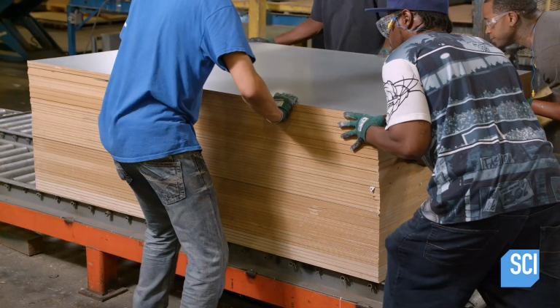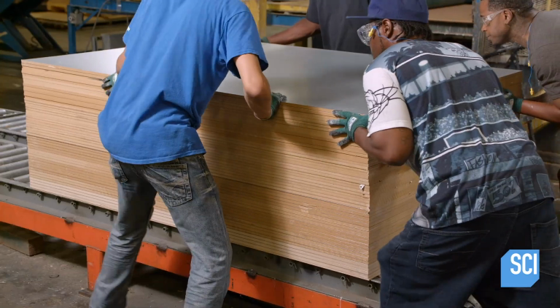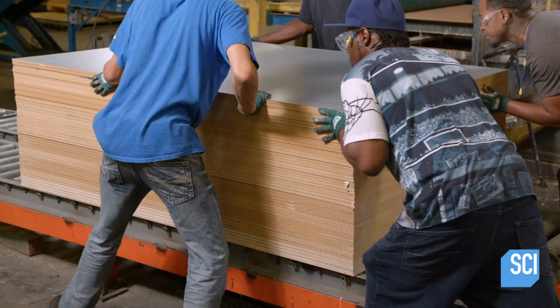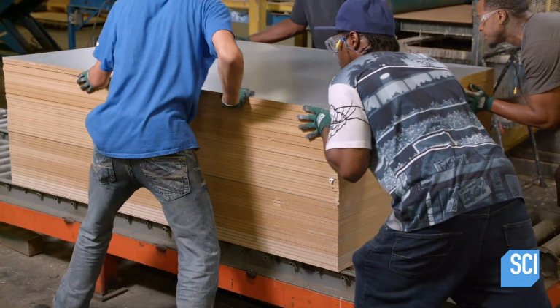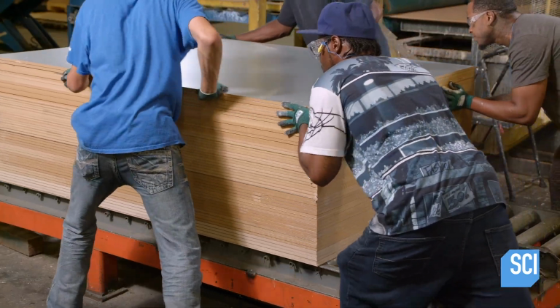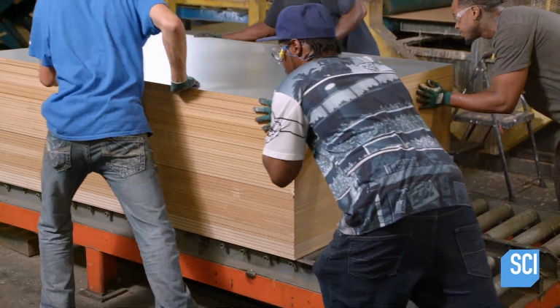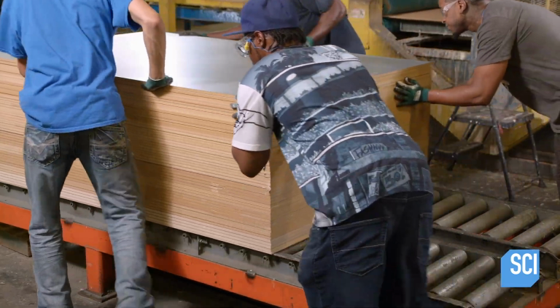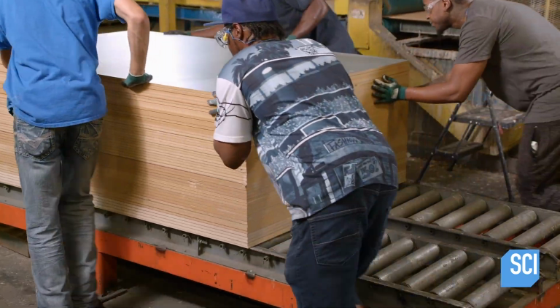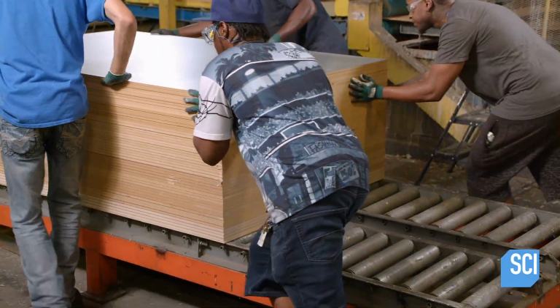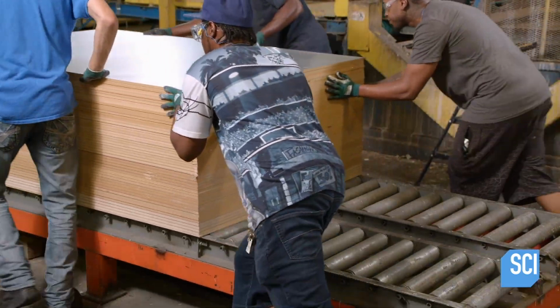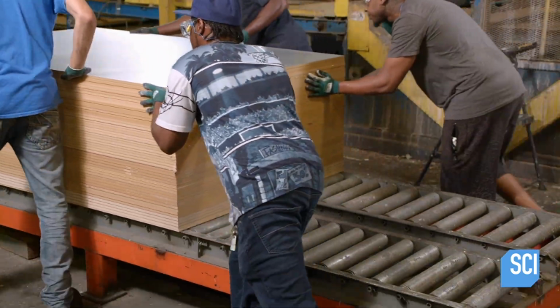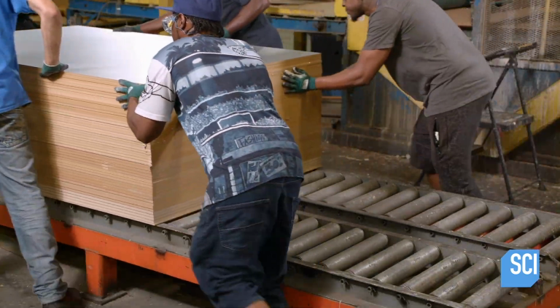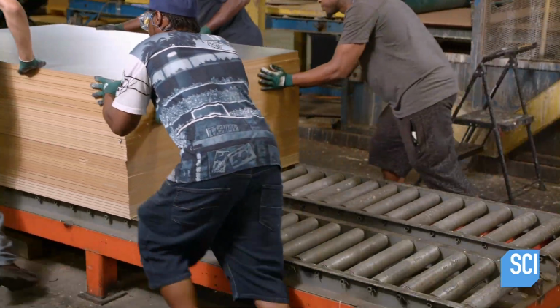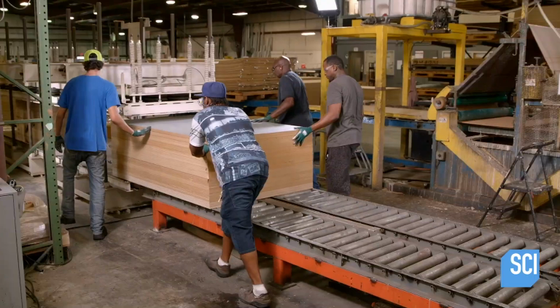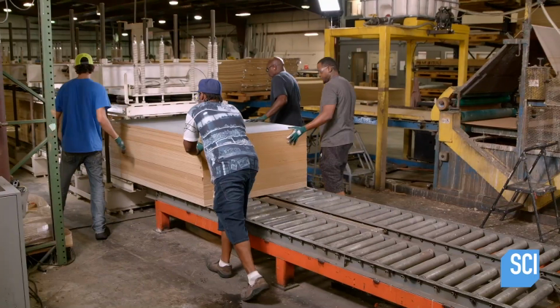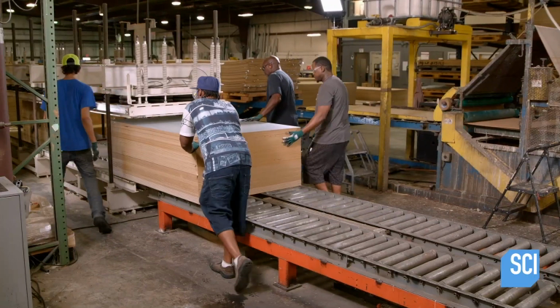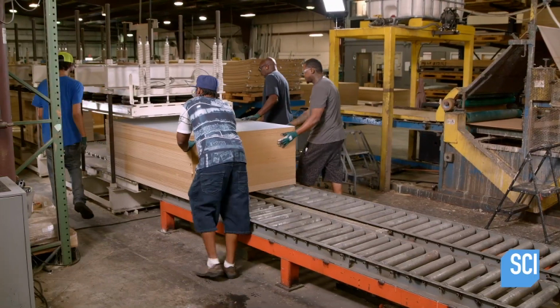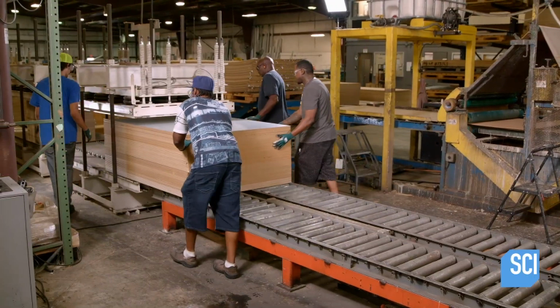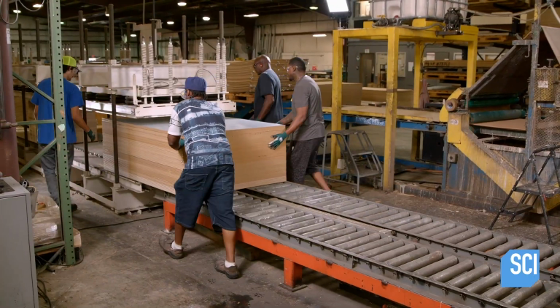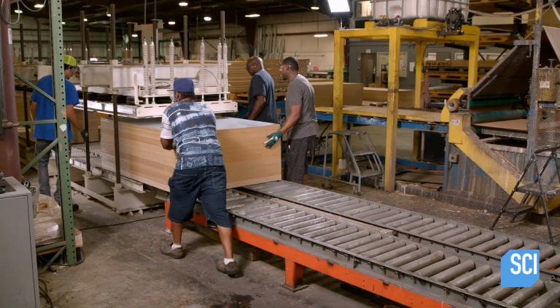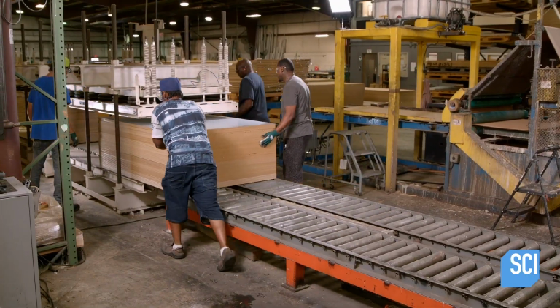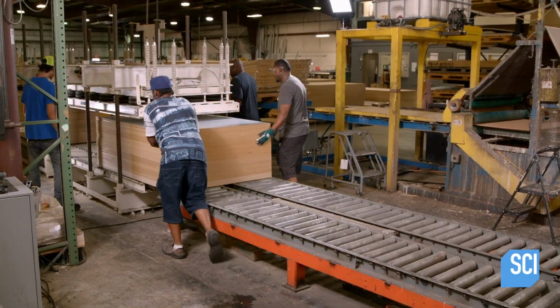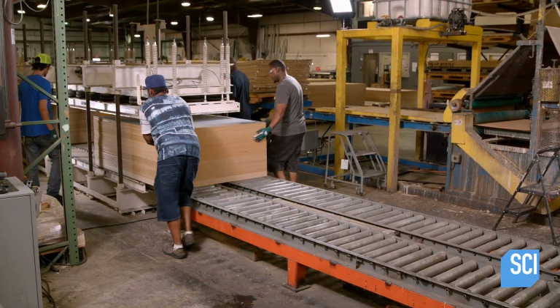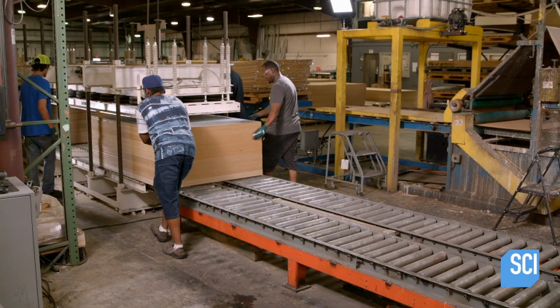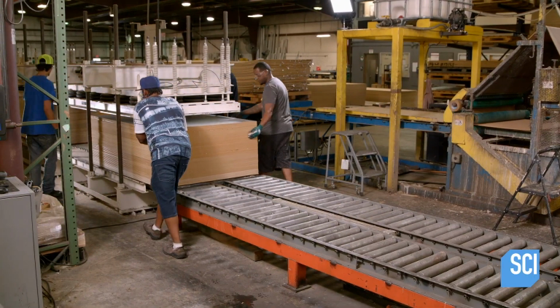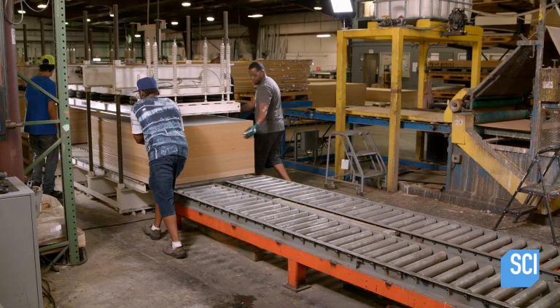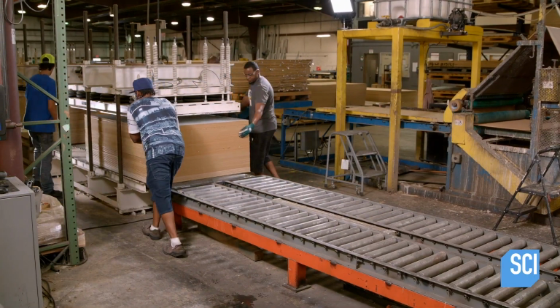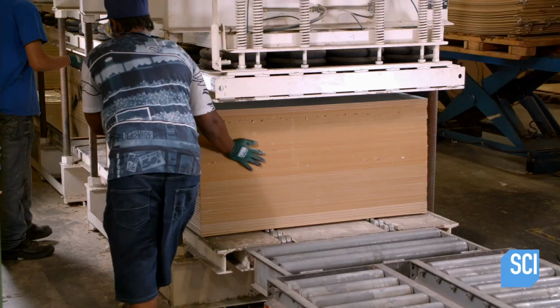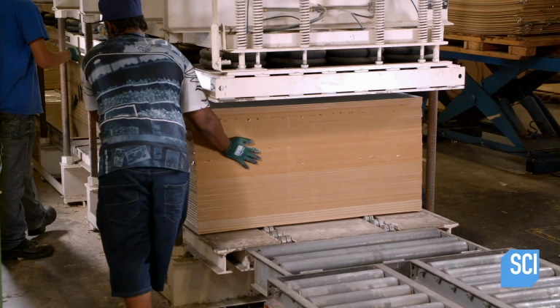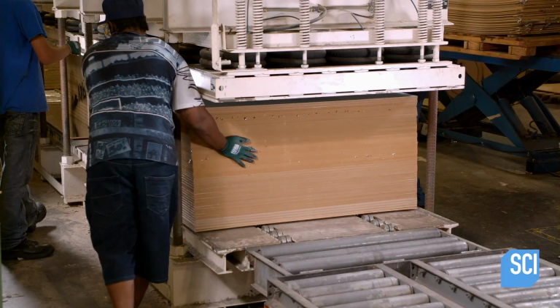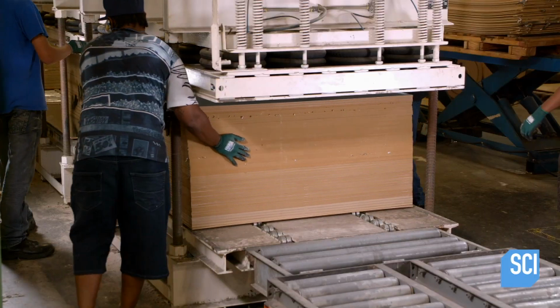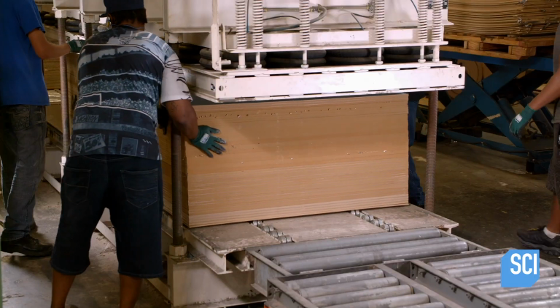Once 50 boards are stacked, technicians put them in a press for half an hour until the glue cures.